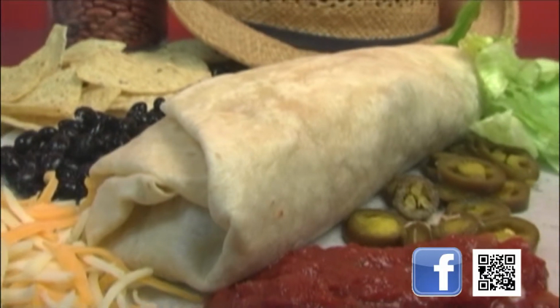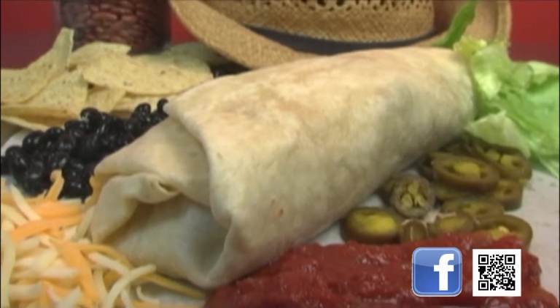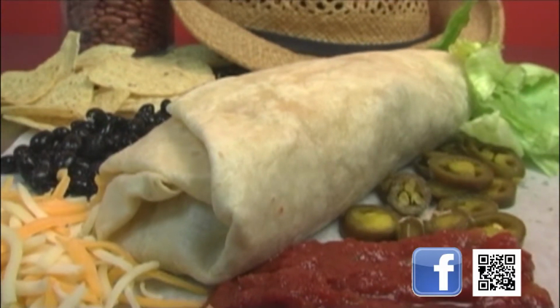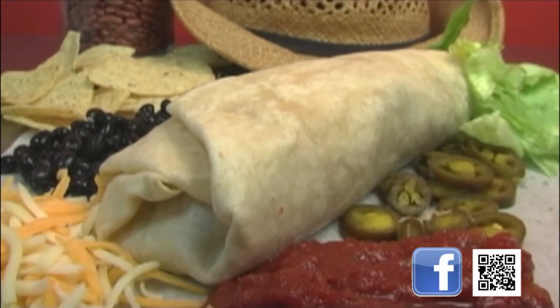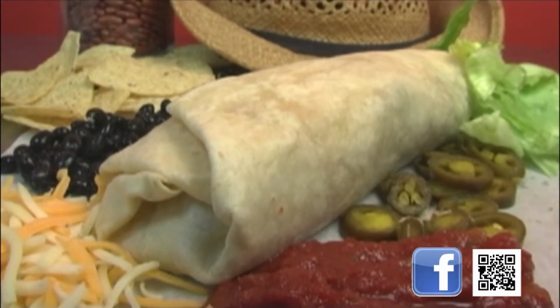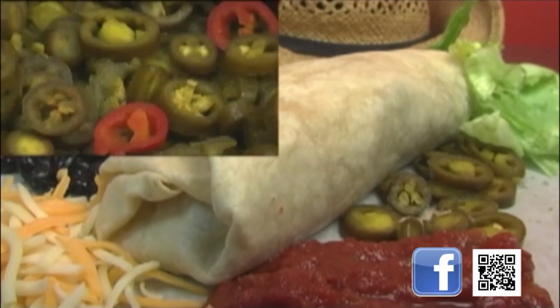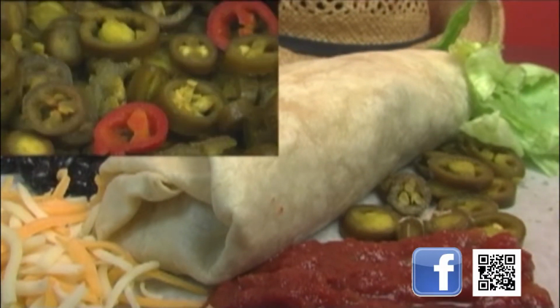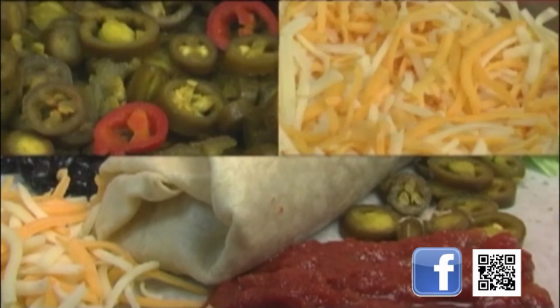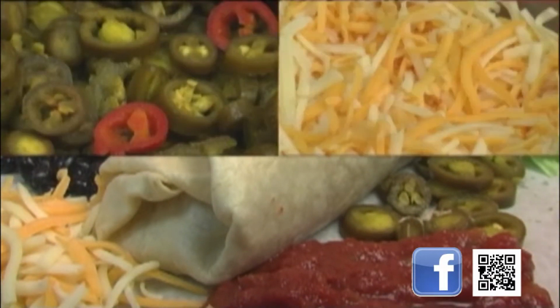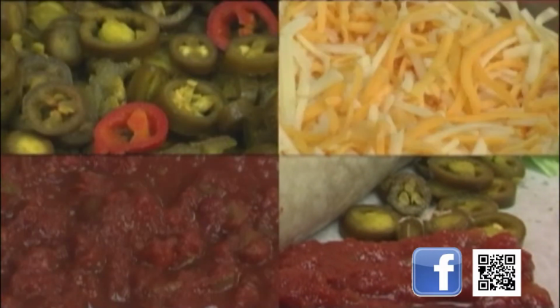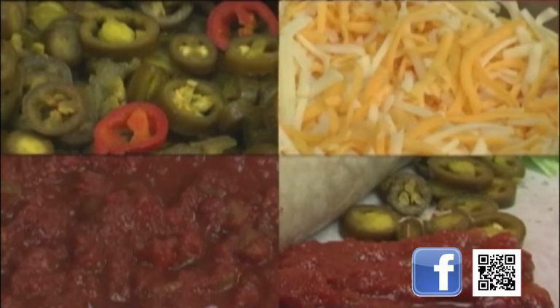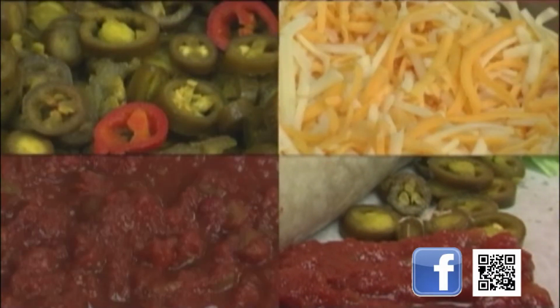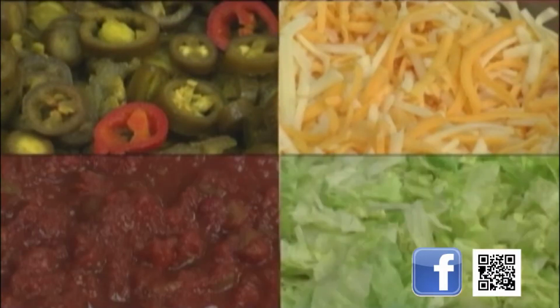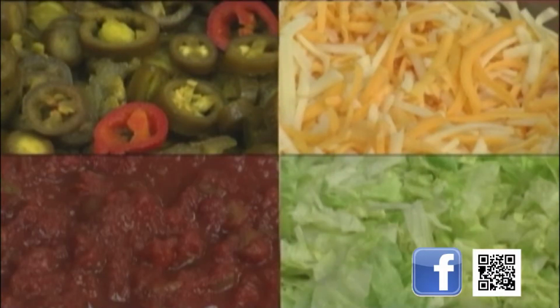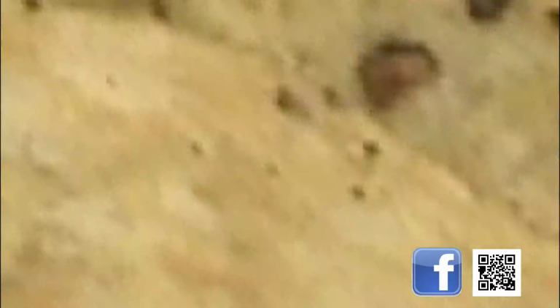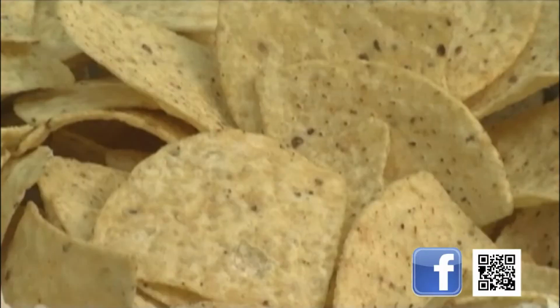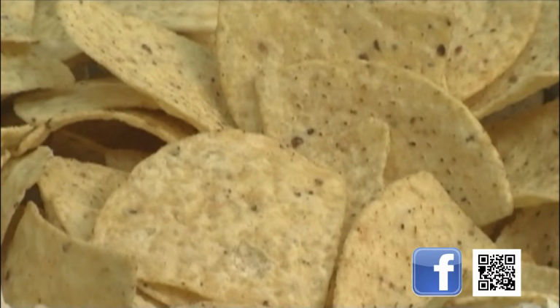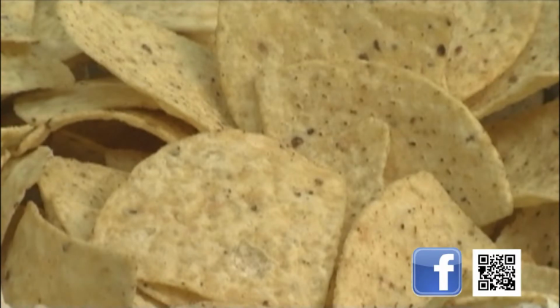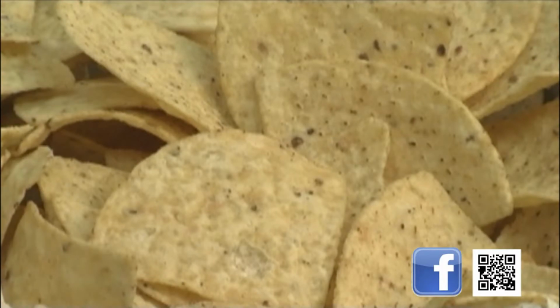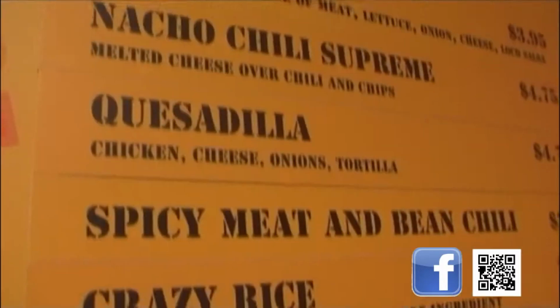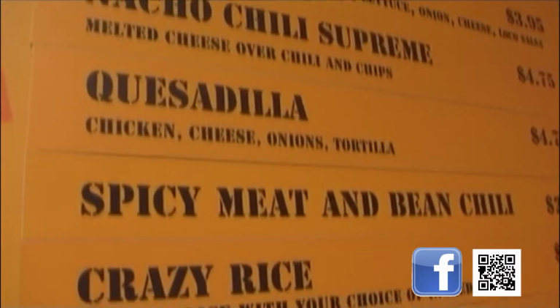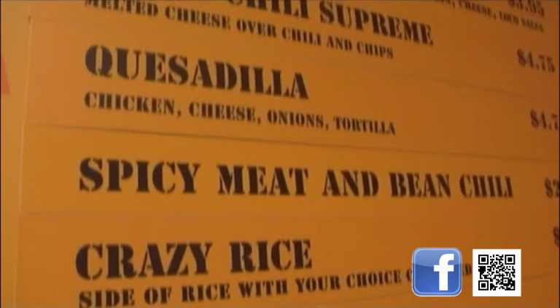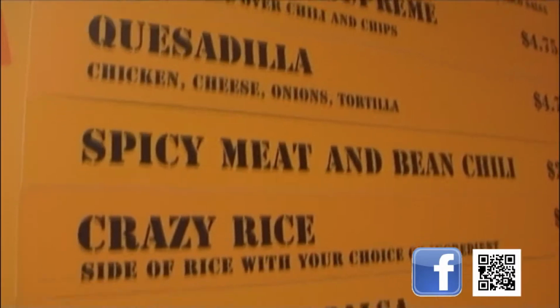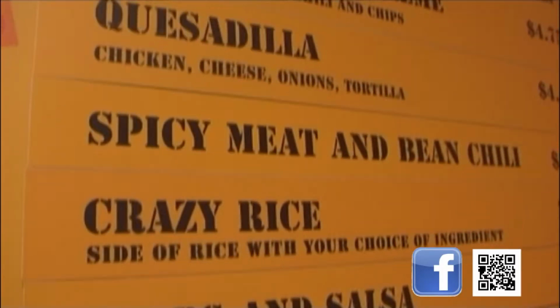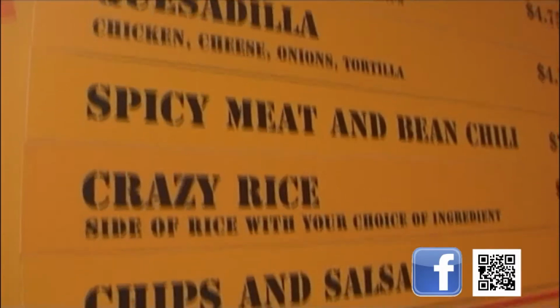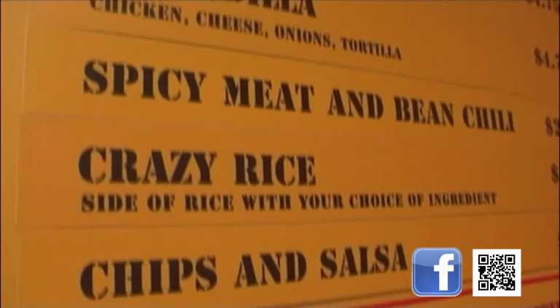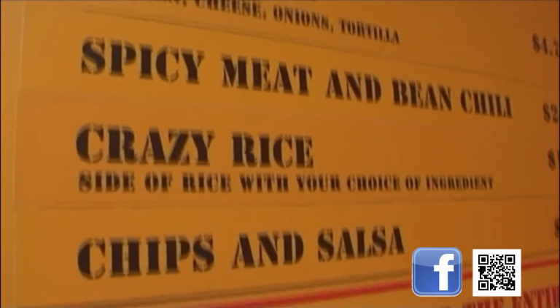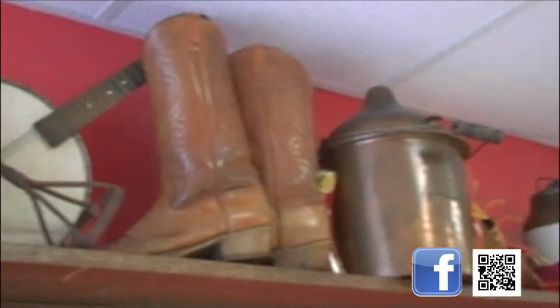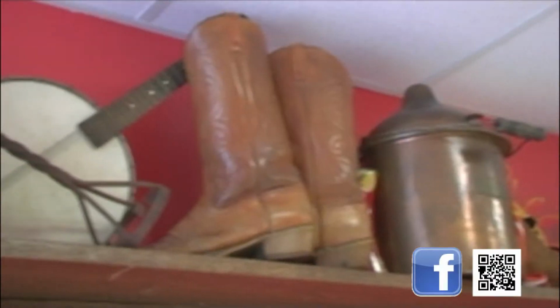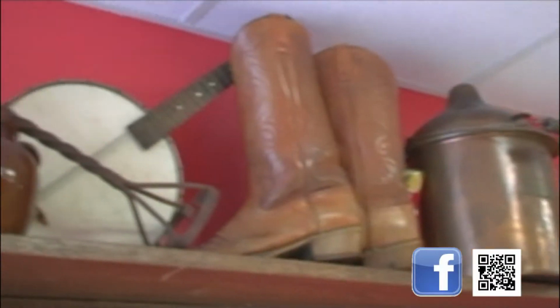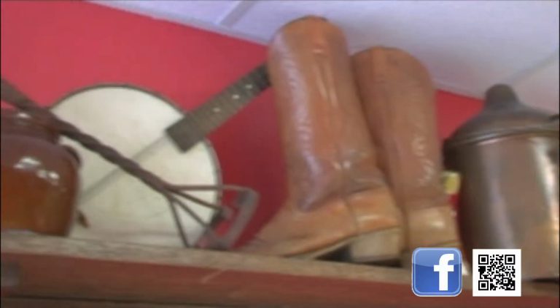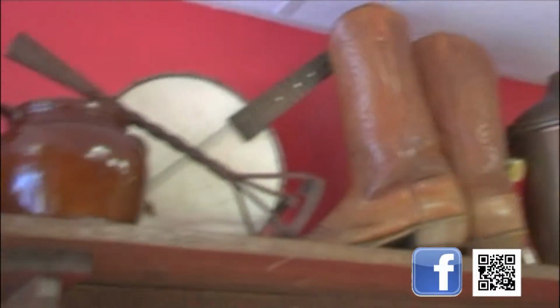We can also set you up with some of the best chili, tacos, and quesadillas this side of the Rio Grande.